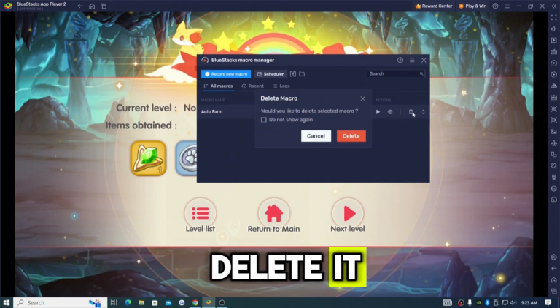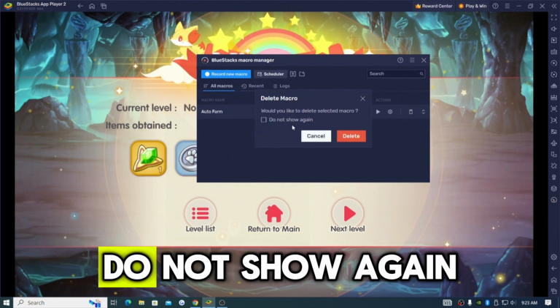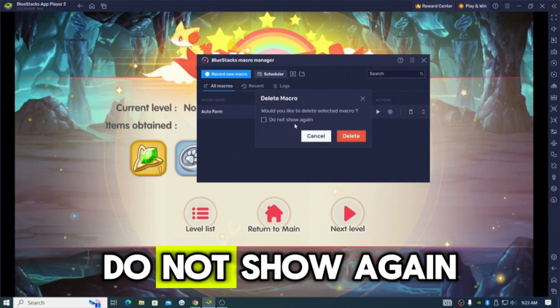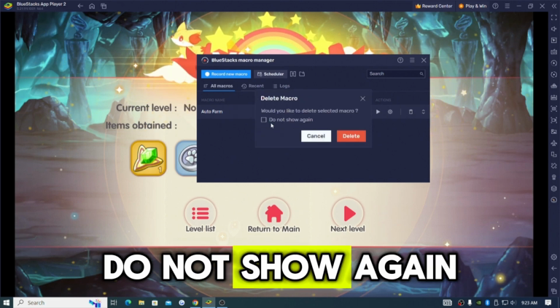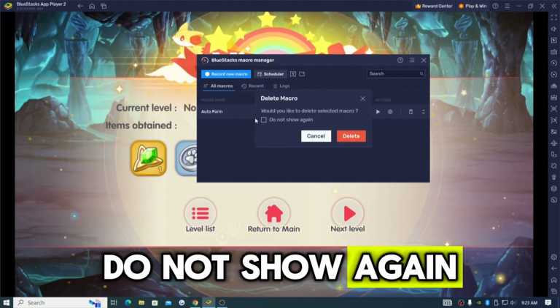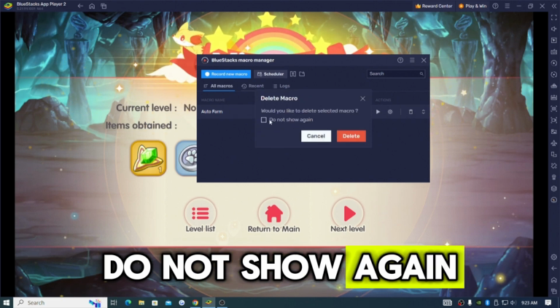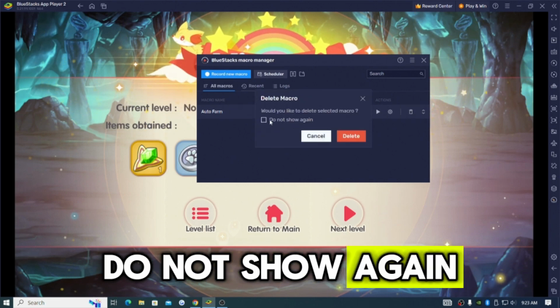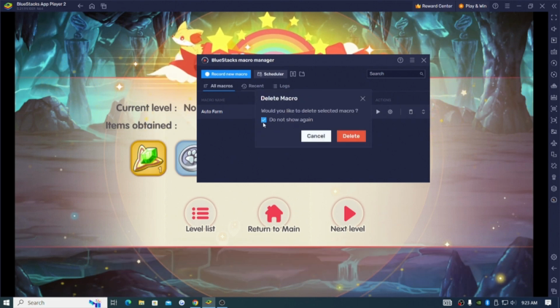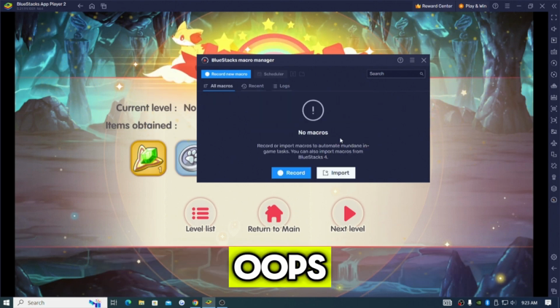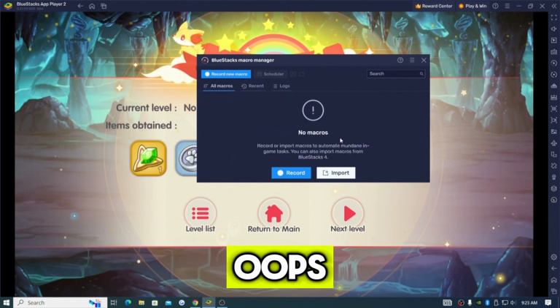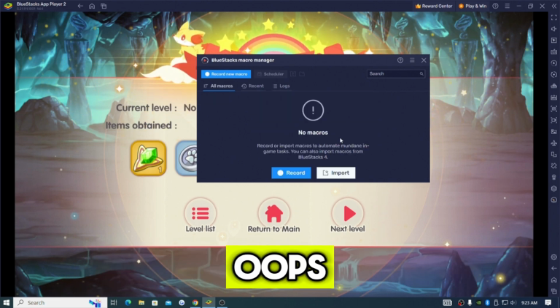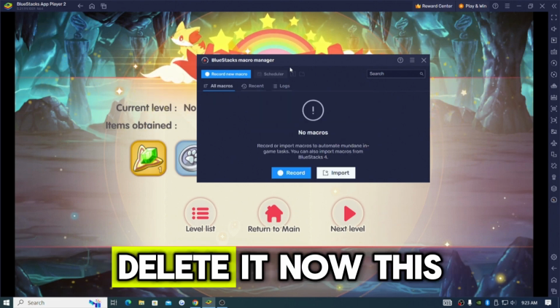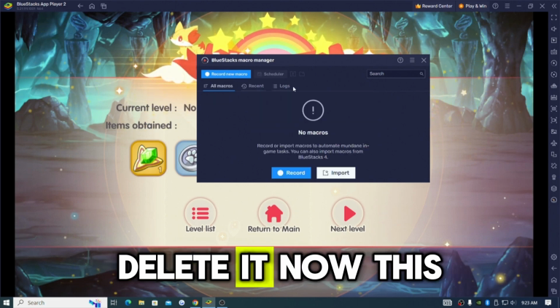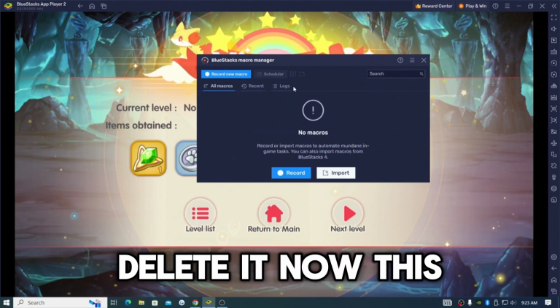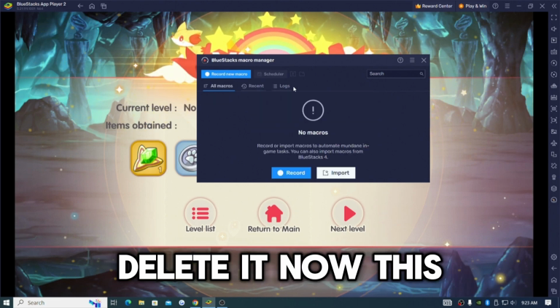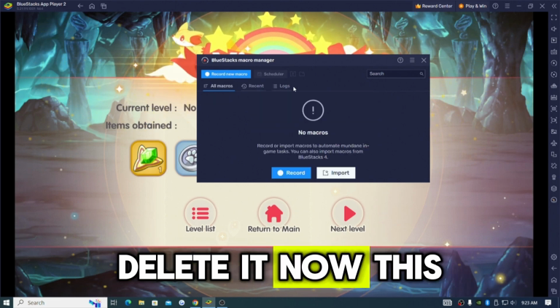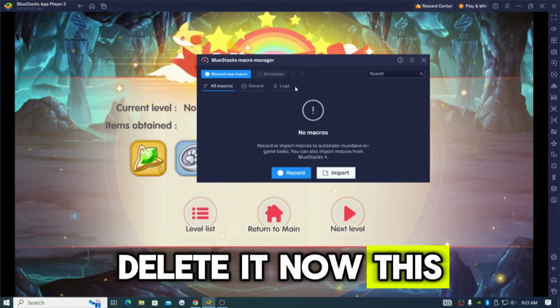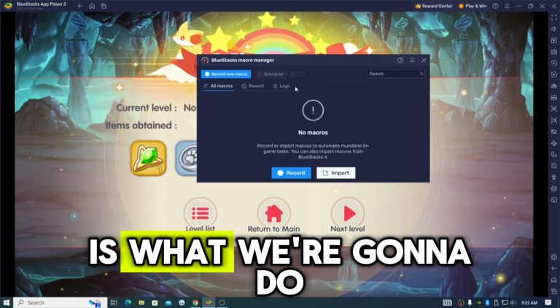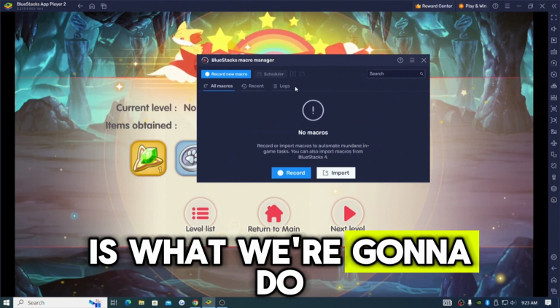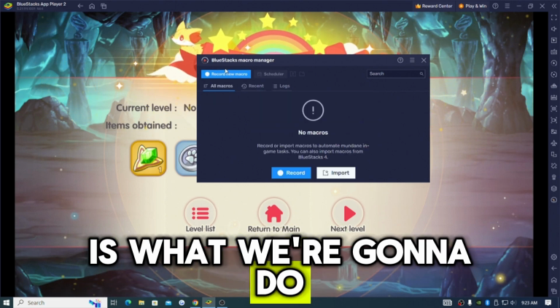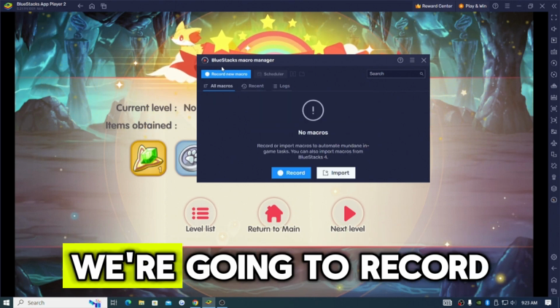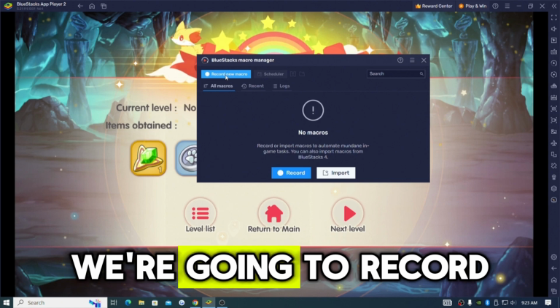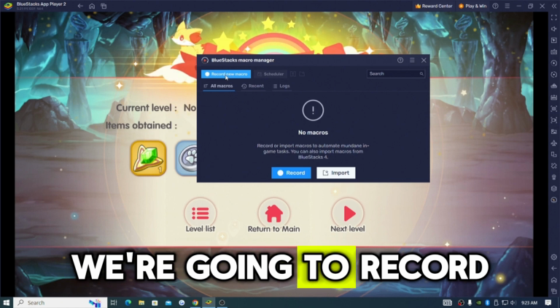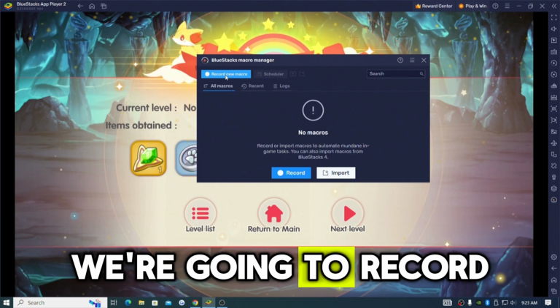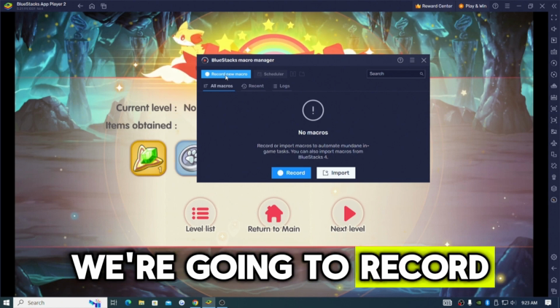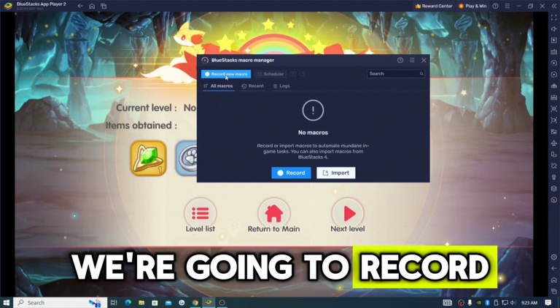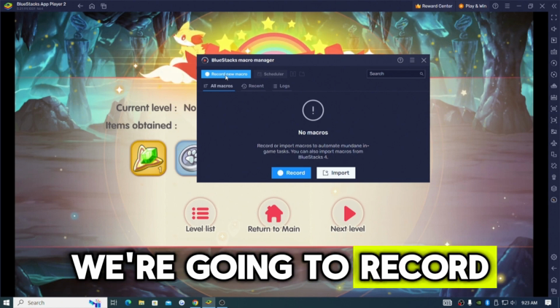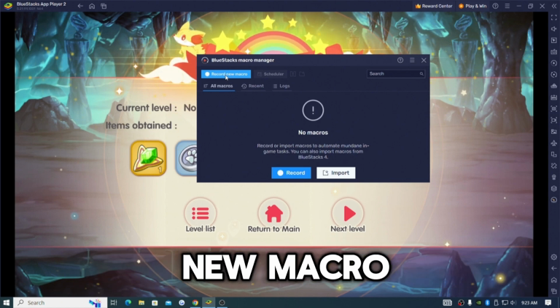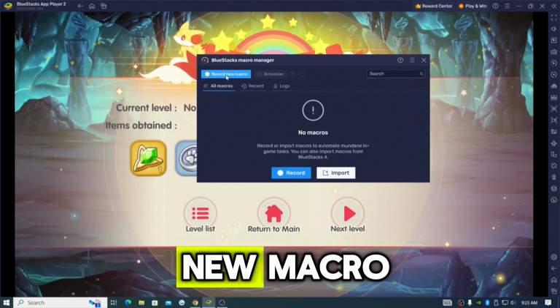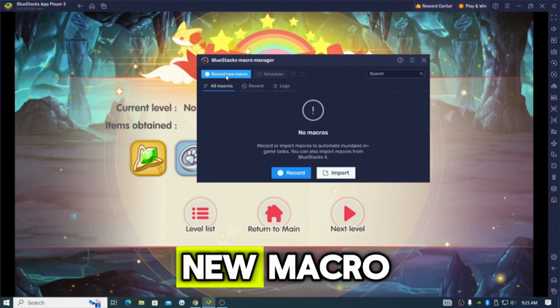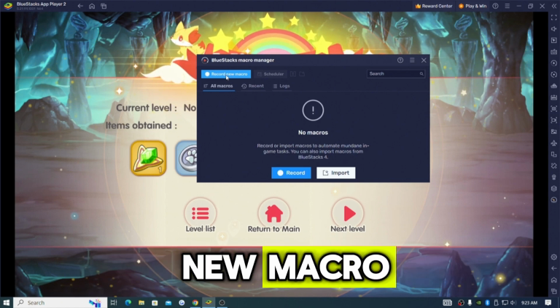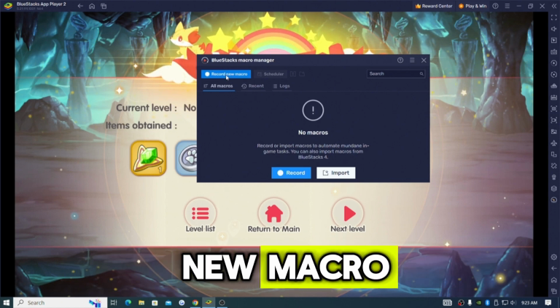Do not show again — delete it. Now, this is what we're gonna do: we are going to record a new macro.